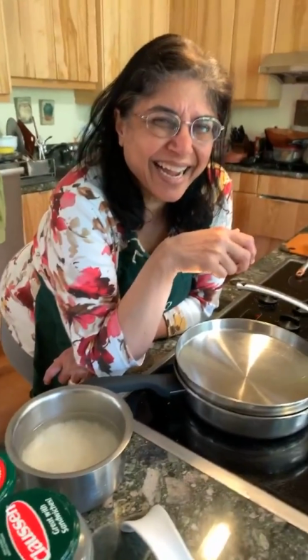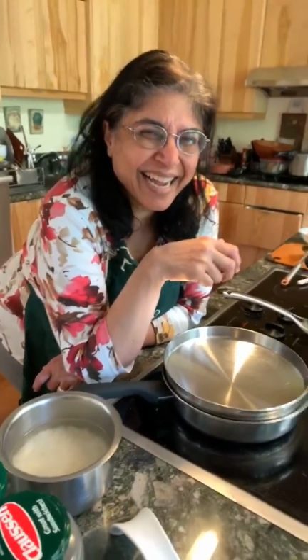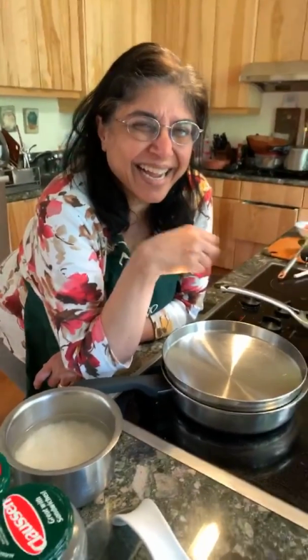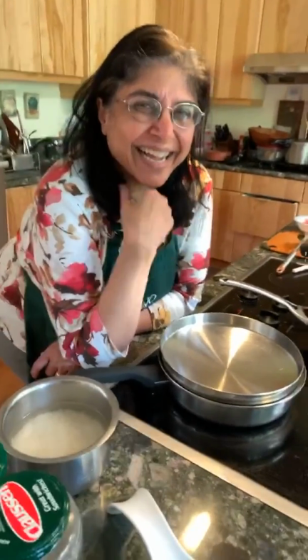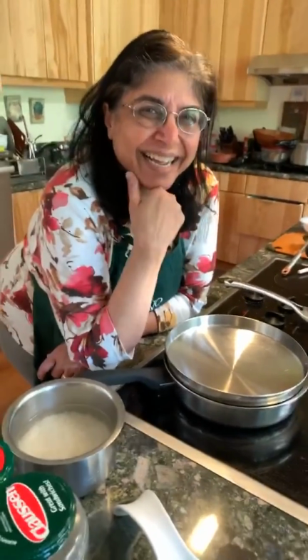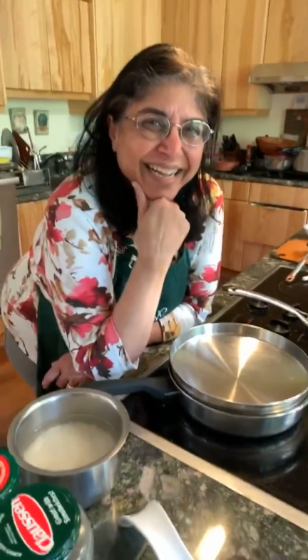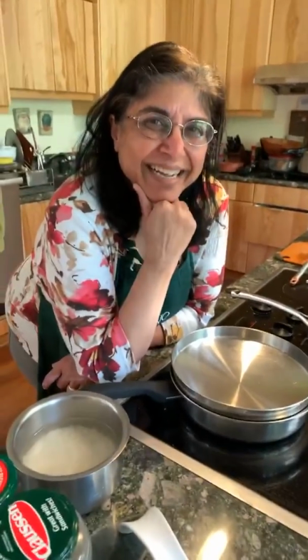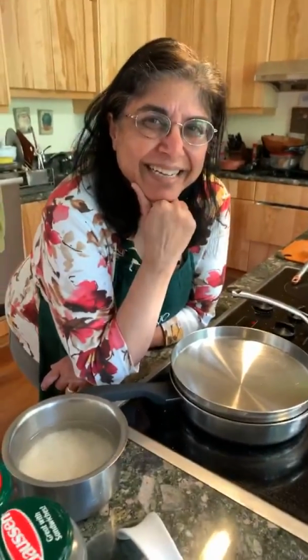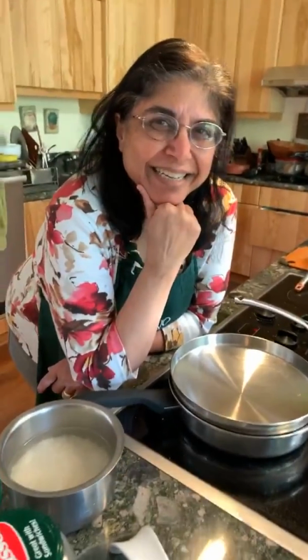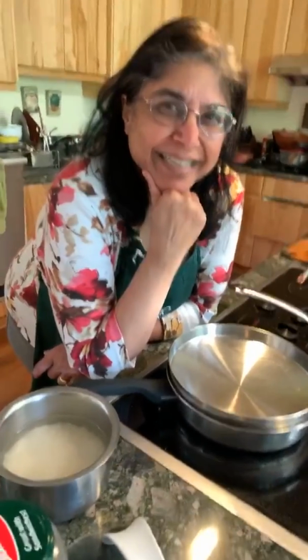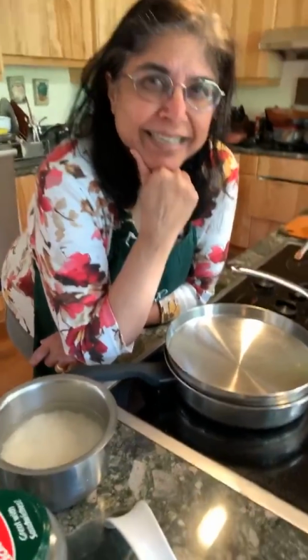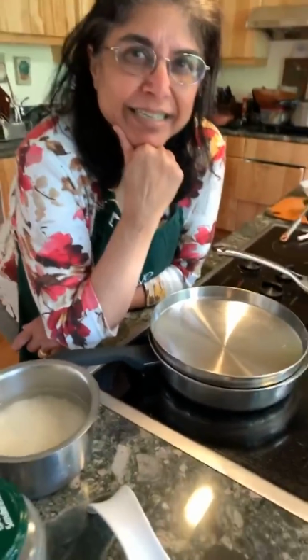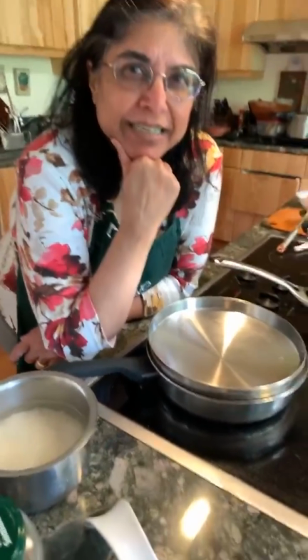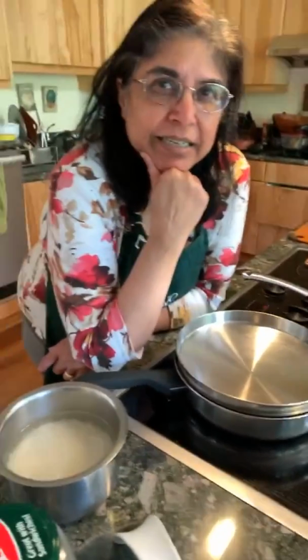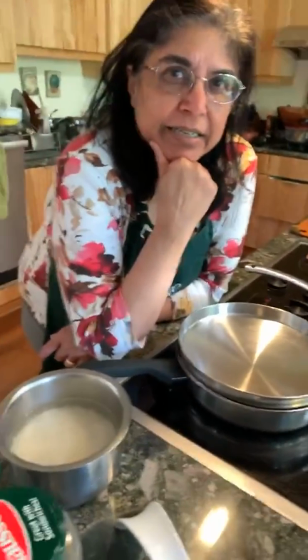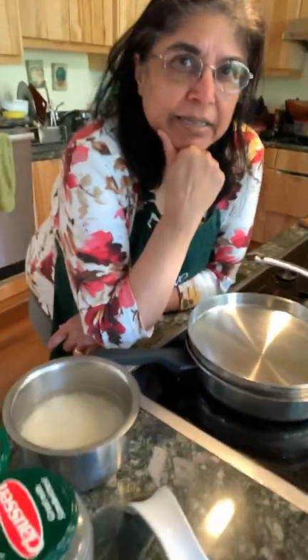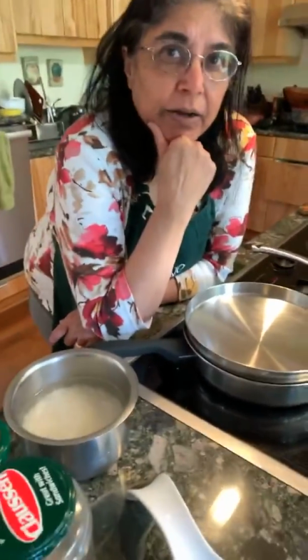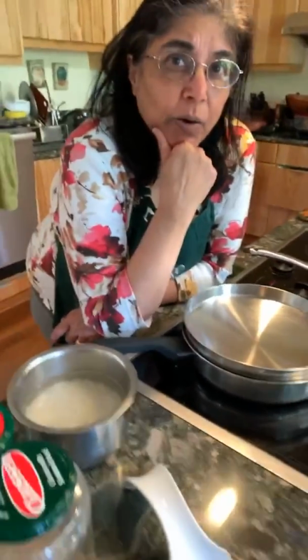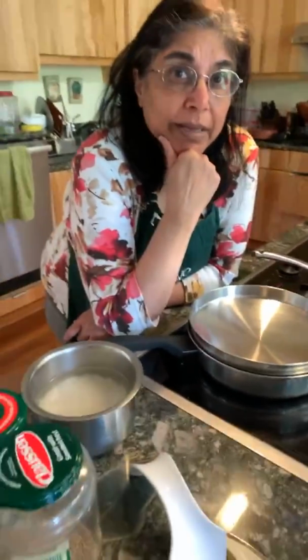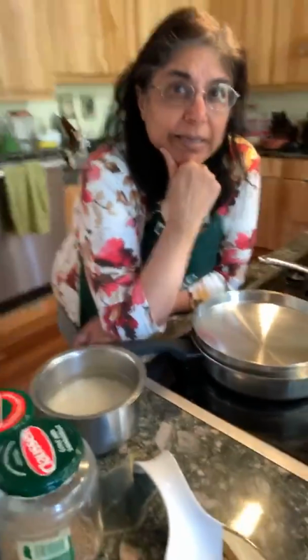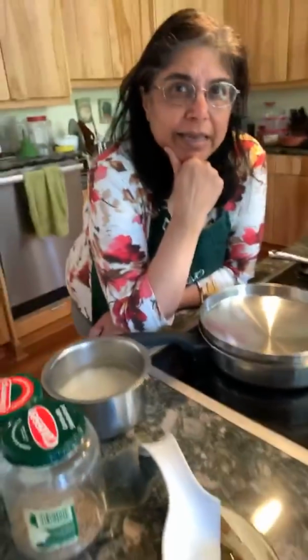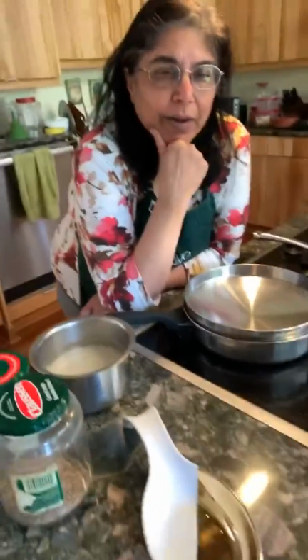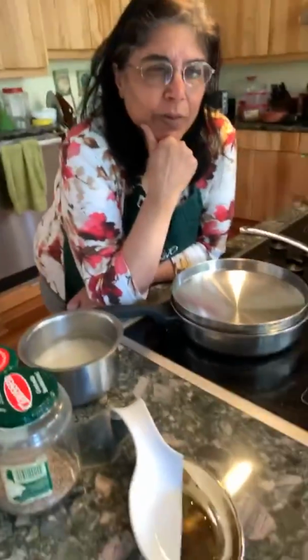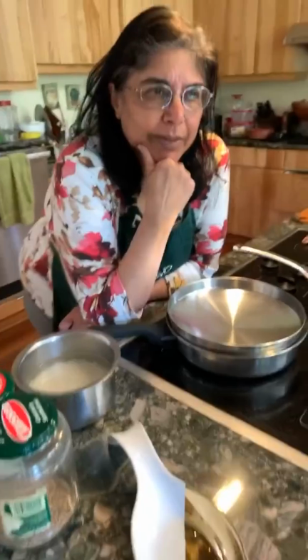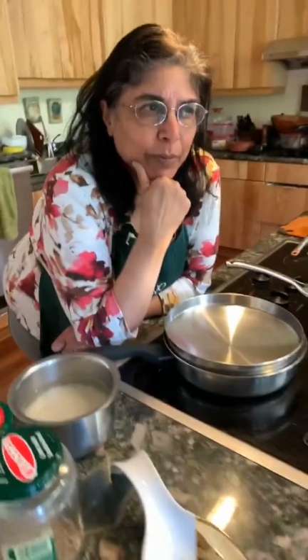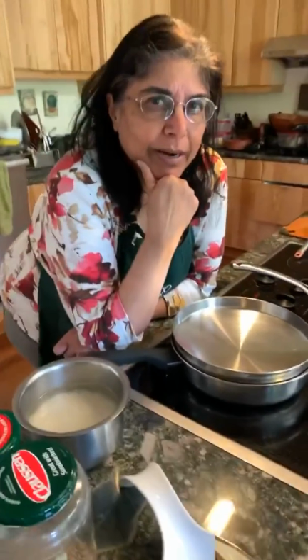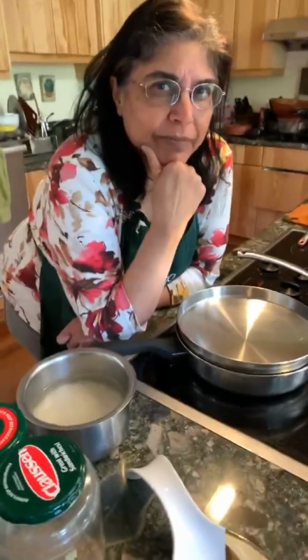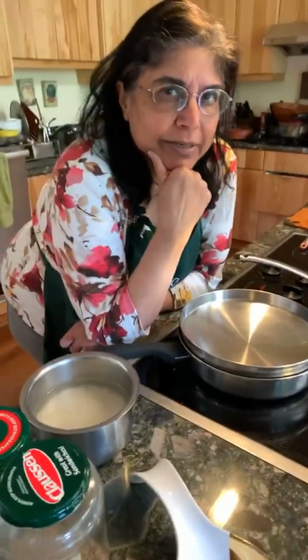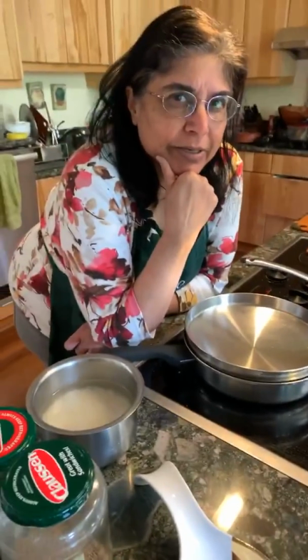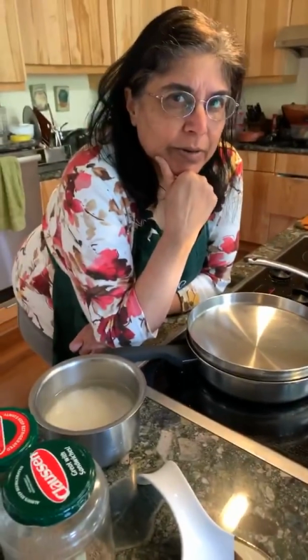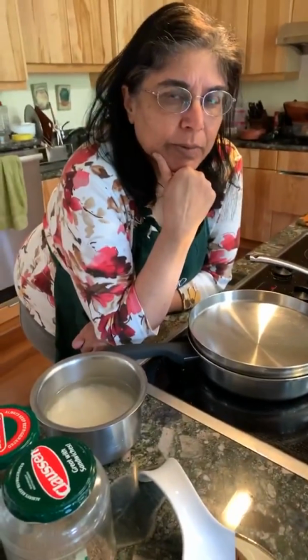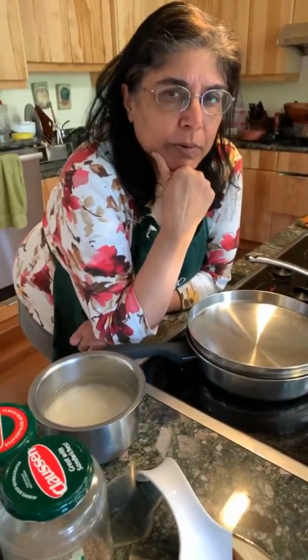There's a request for aloo gobi — we could do that easily, that would be great to teach.